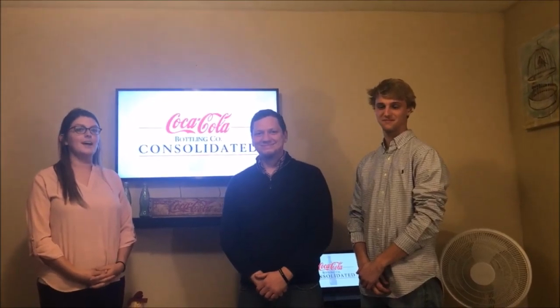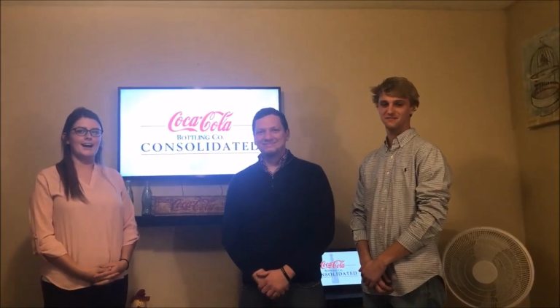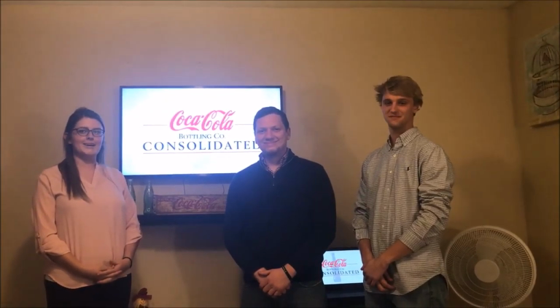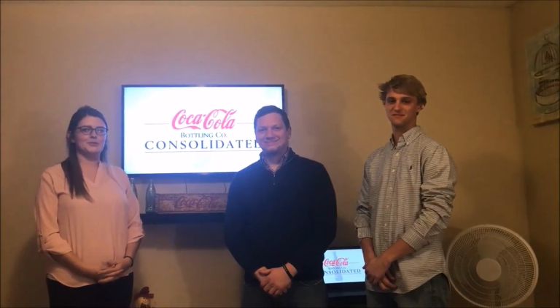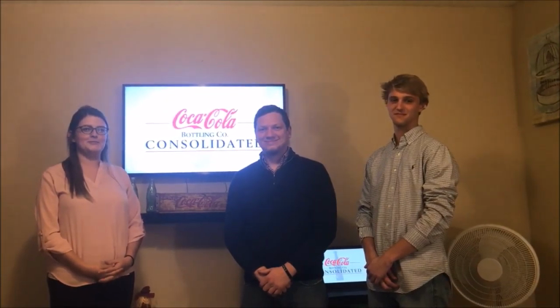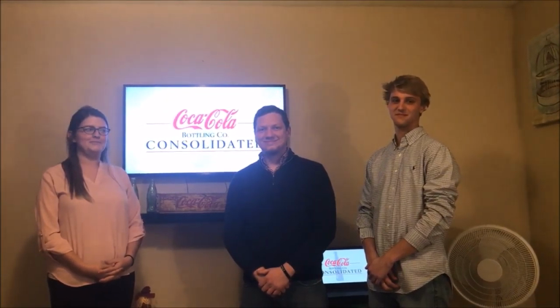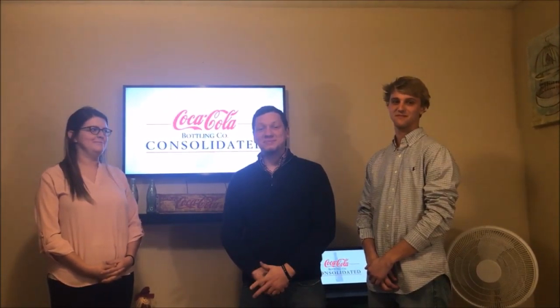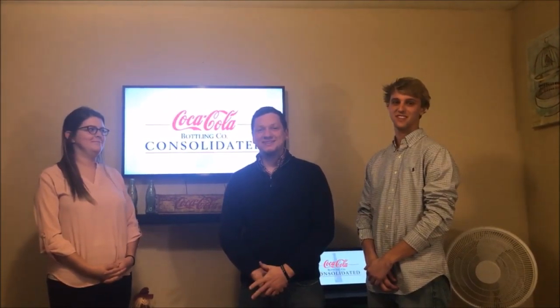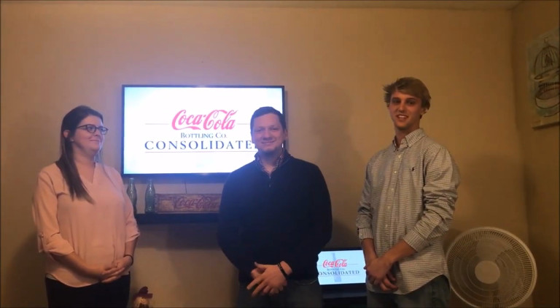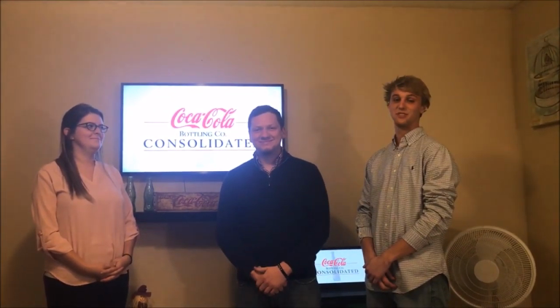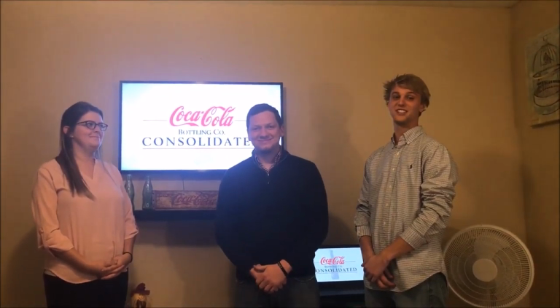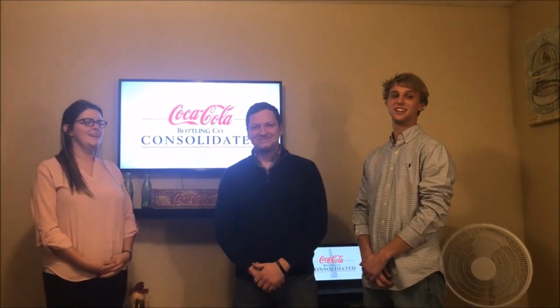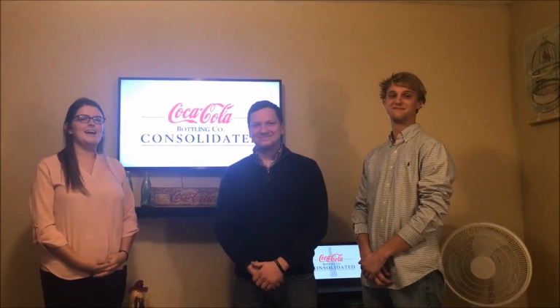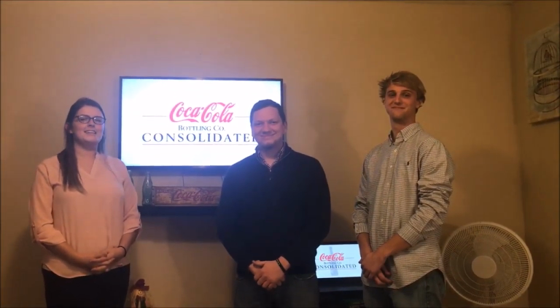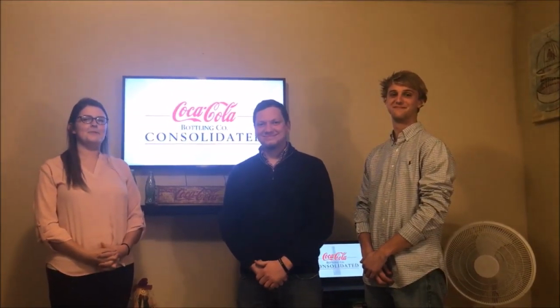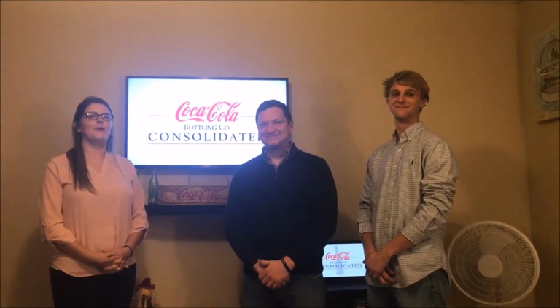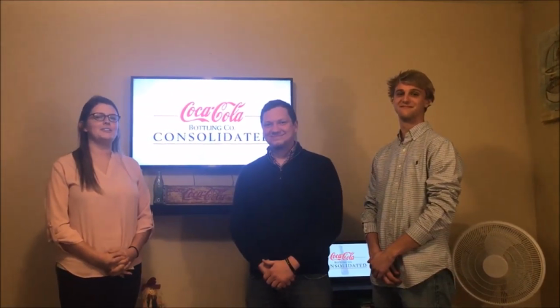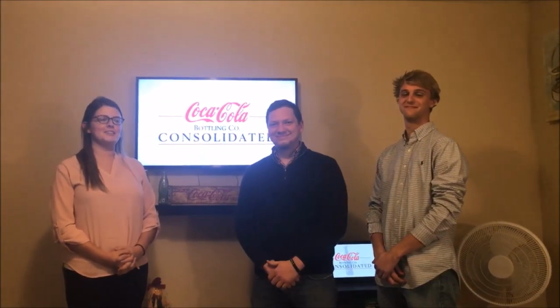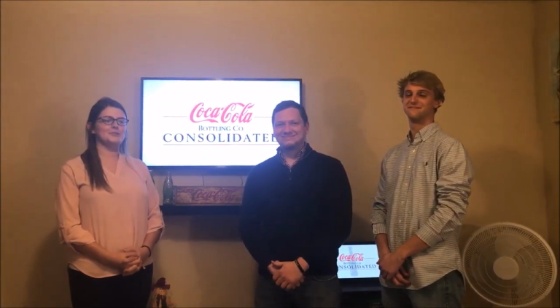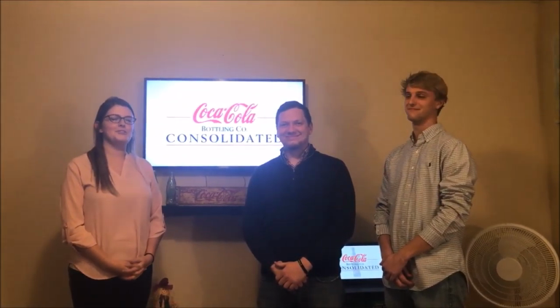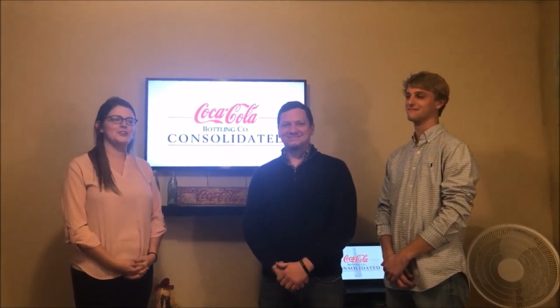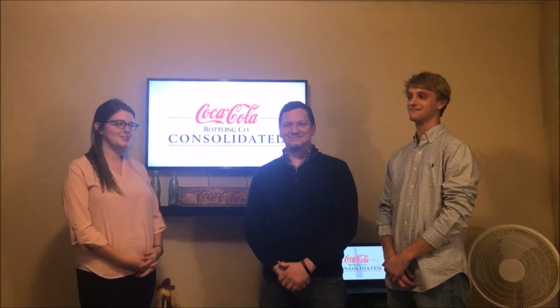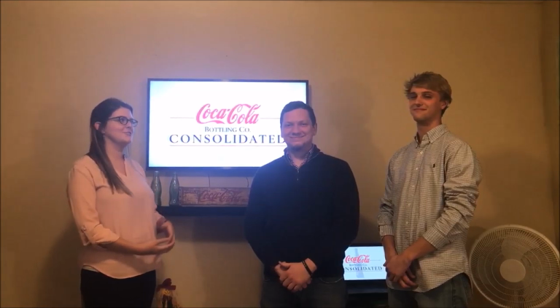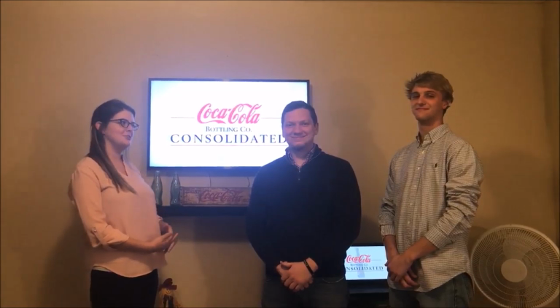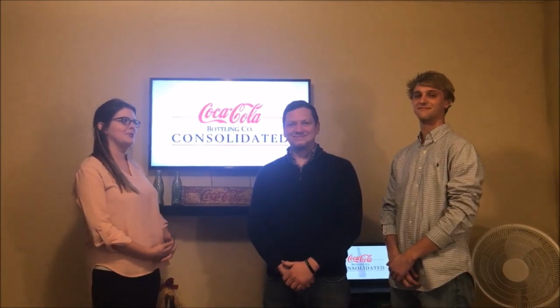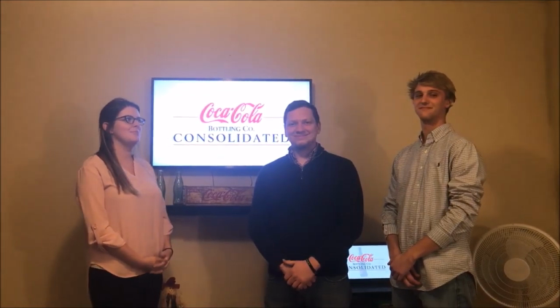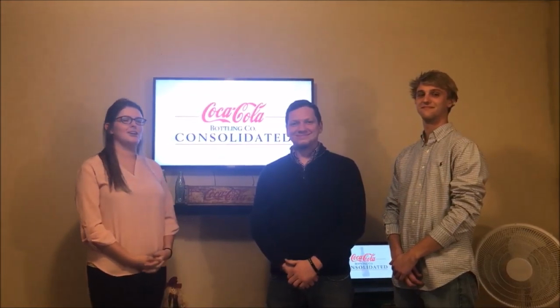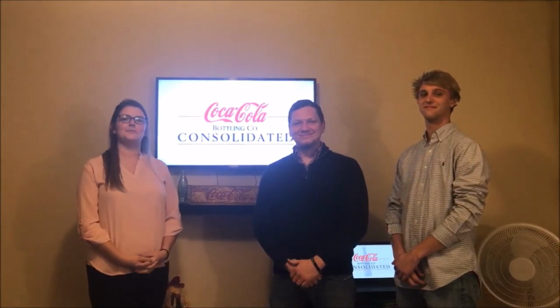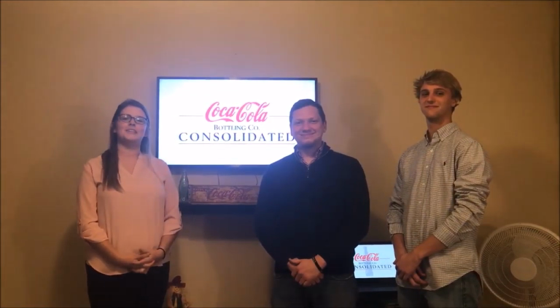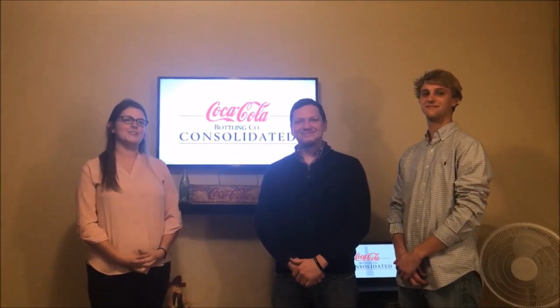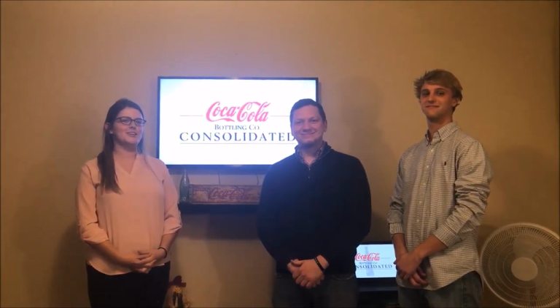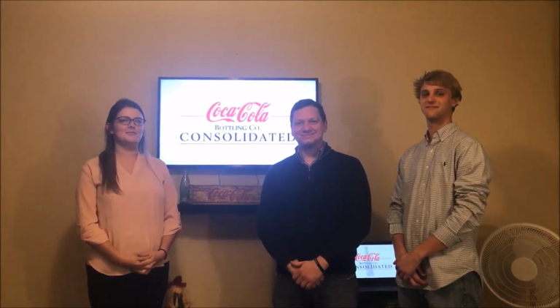Hi, I'm Brittany. I'm Keaton. I'm TJ. And today we are going to discuss with you the strategy of Coca-Cola Bottling Company Consolidated.